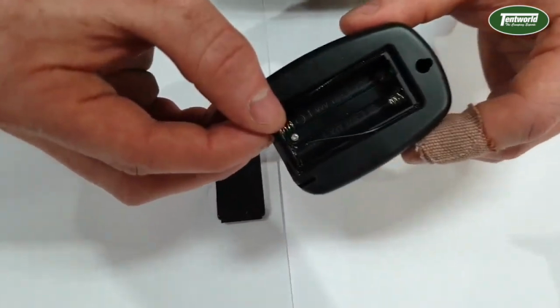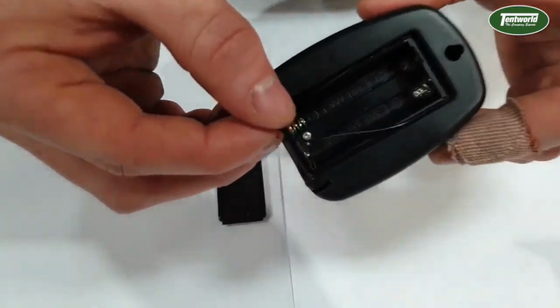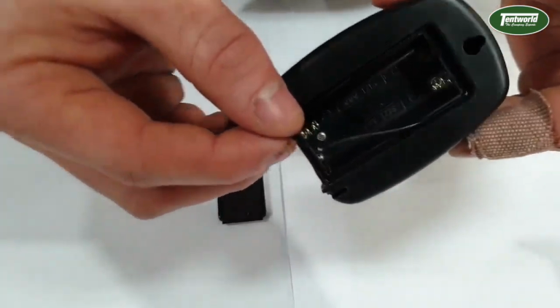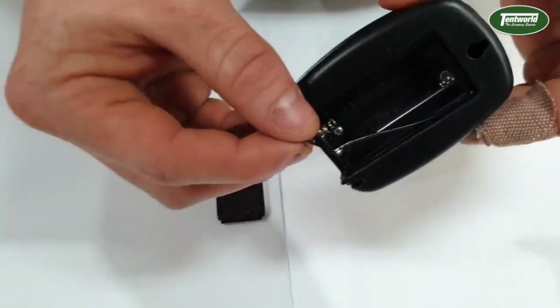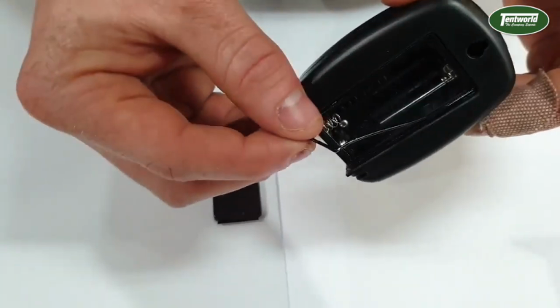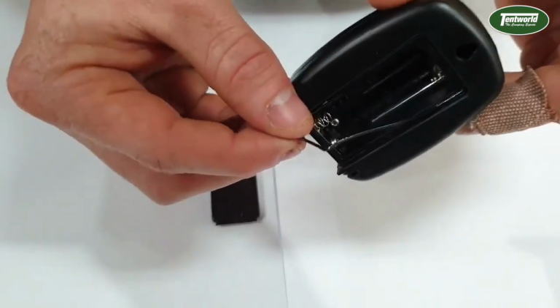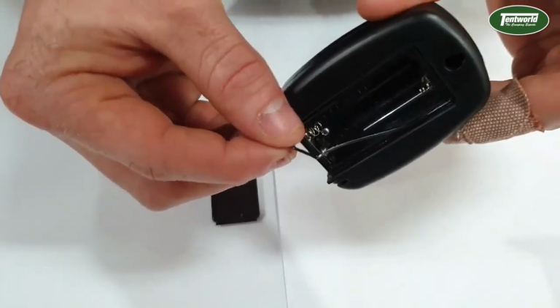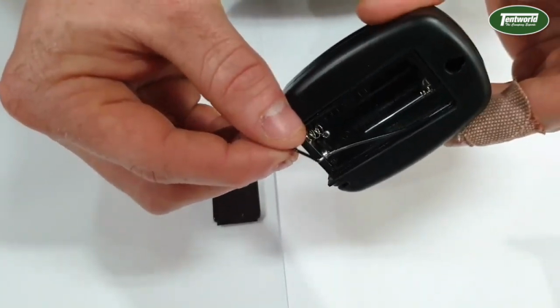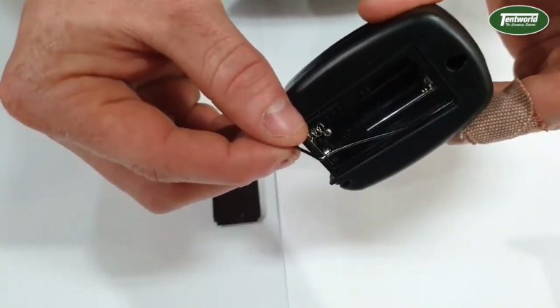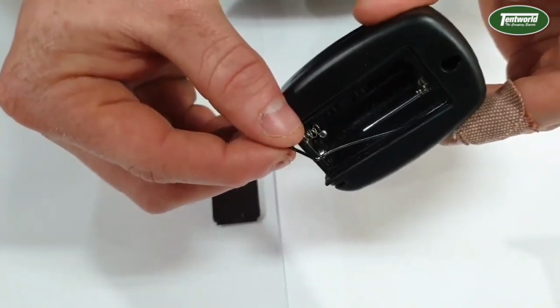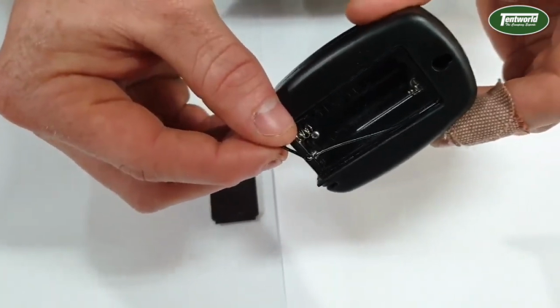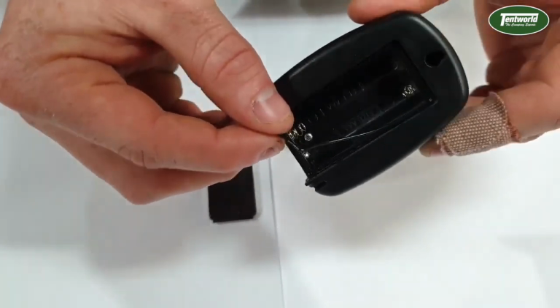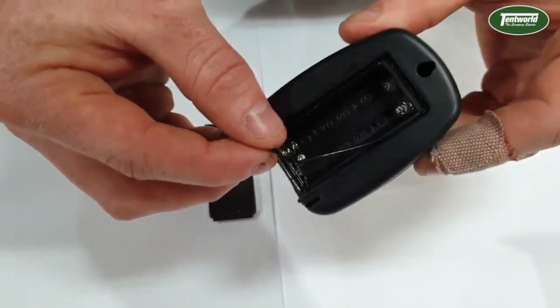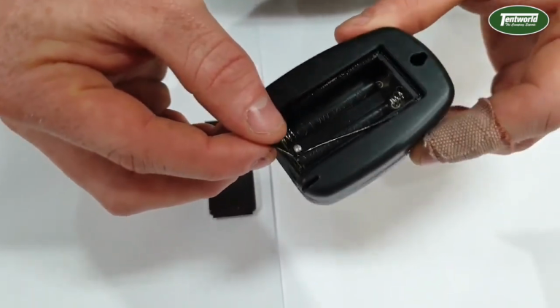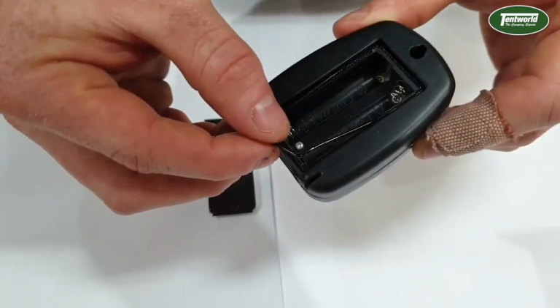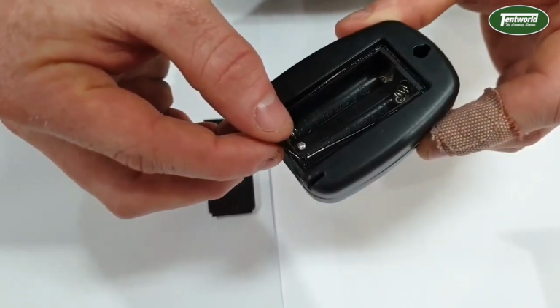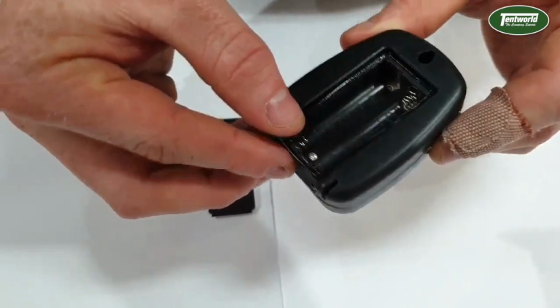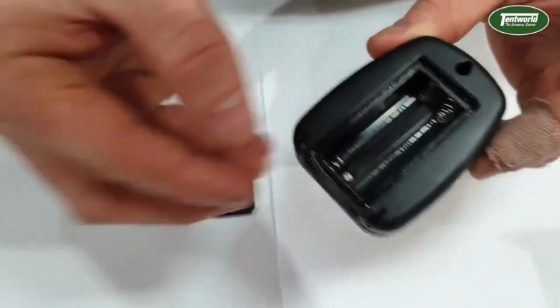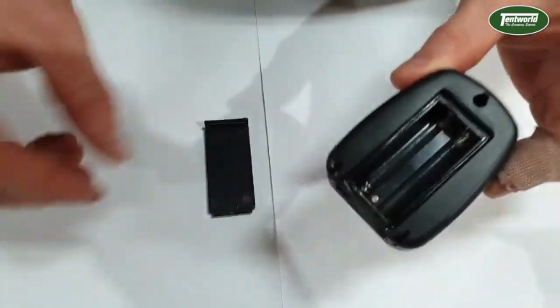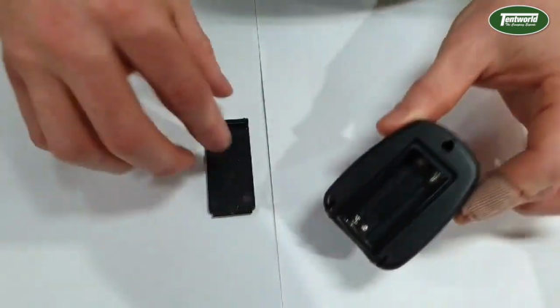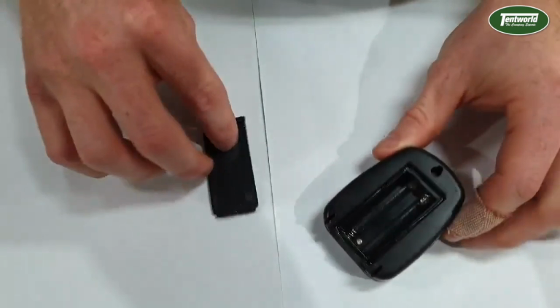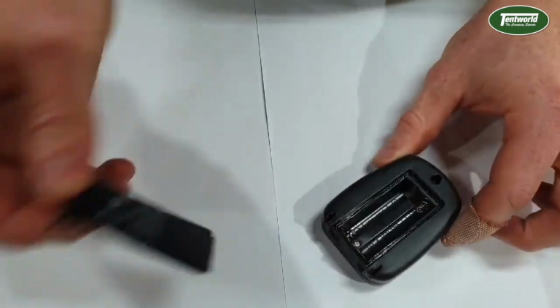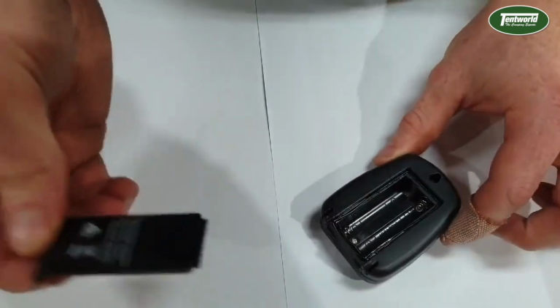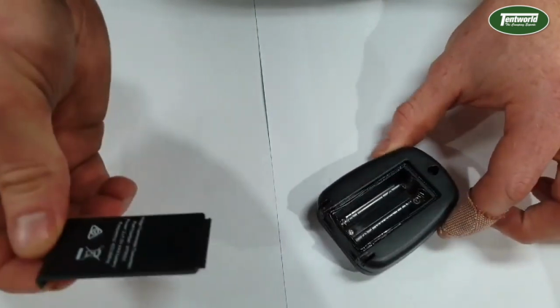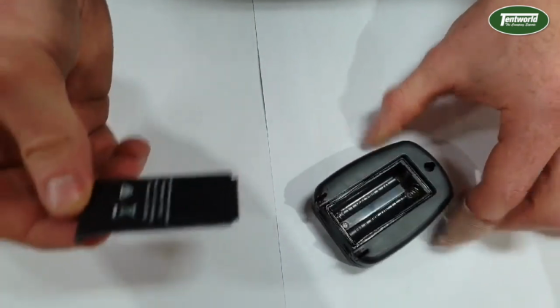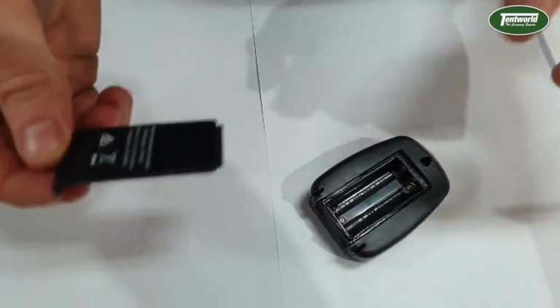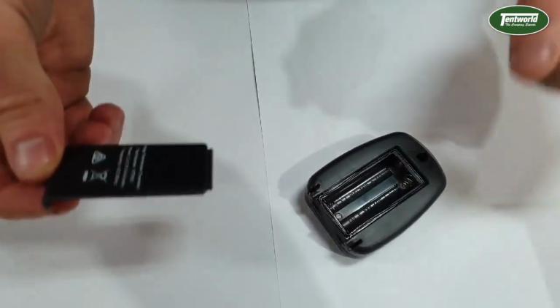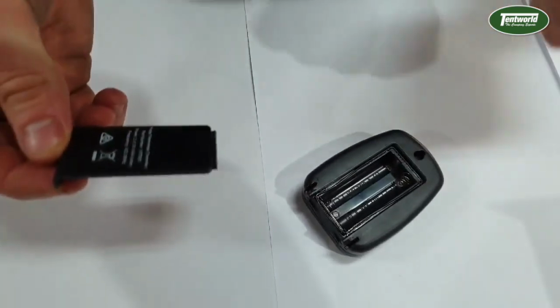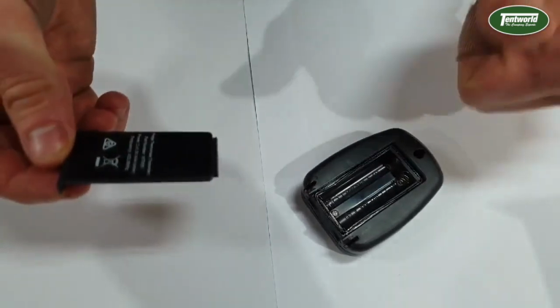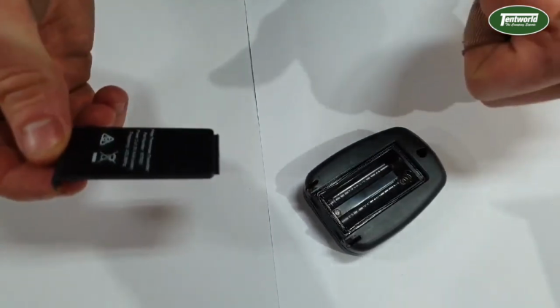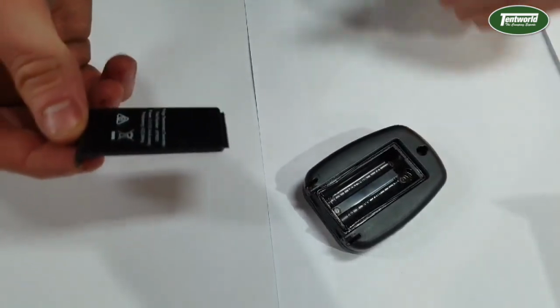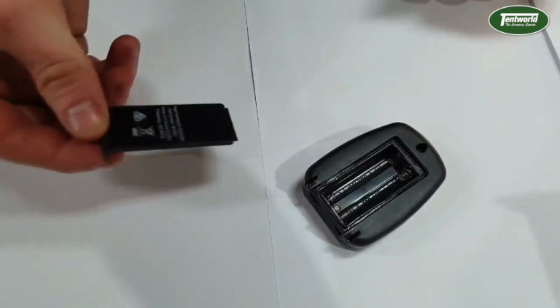It is important to remember that you do have this rubber seal on the transmitter. So when you put your batteries in and close it up, just make sure that rubber seal is in place.